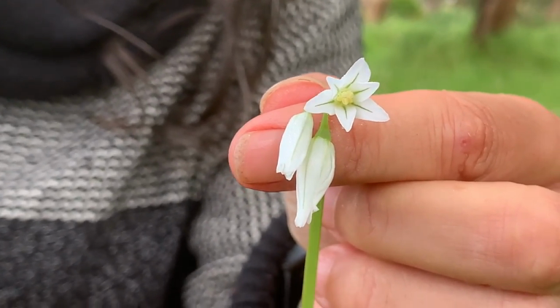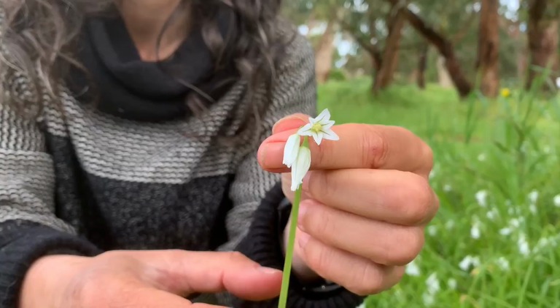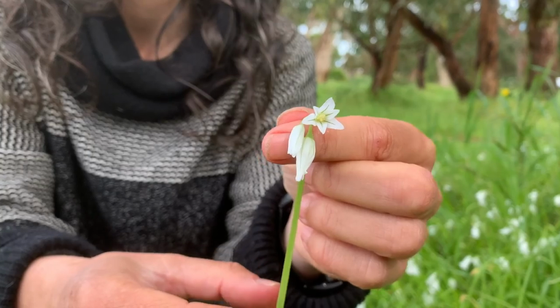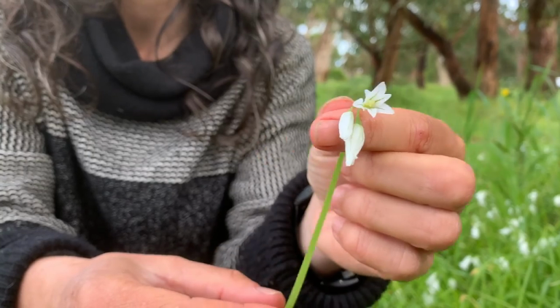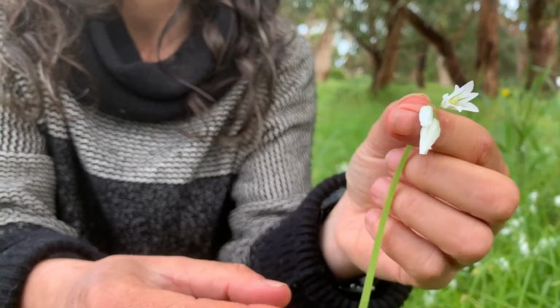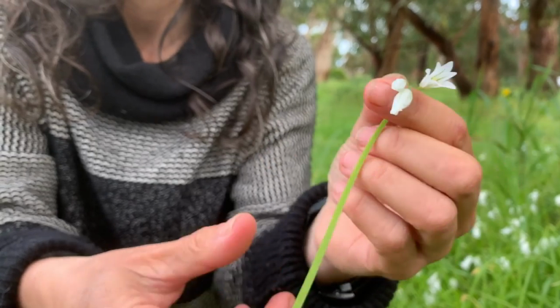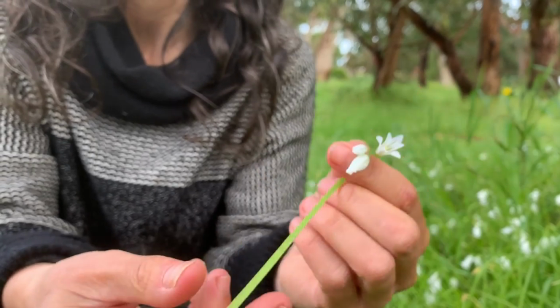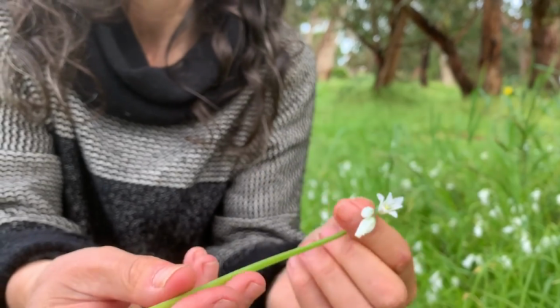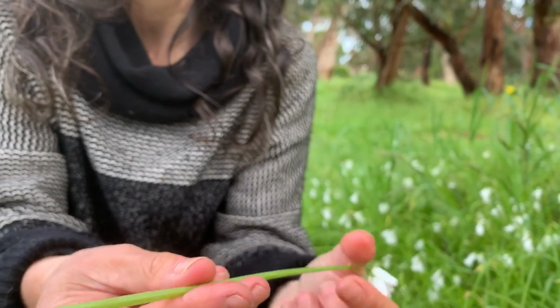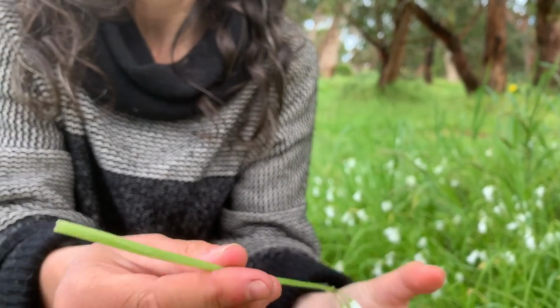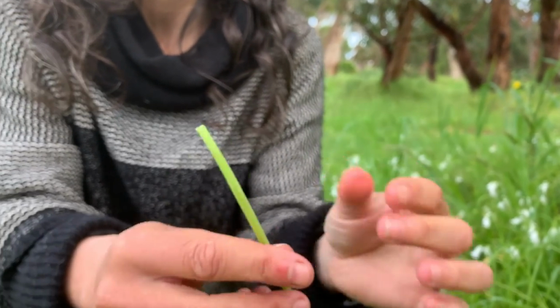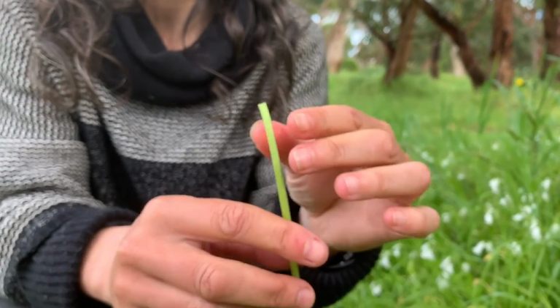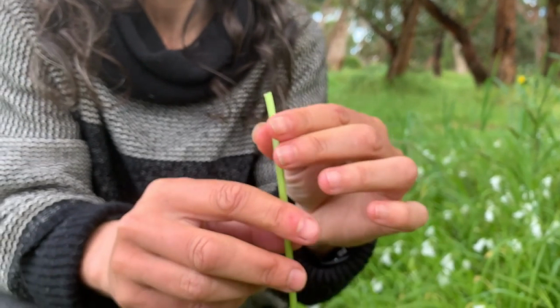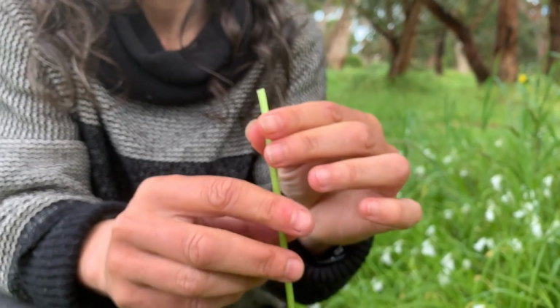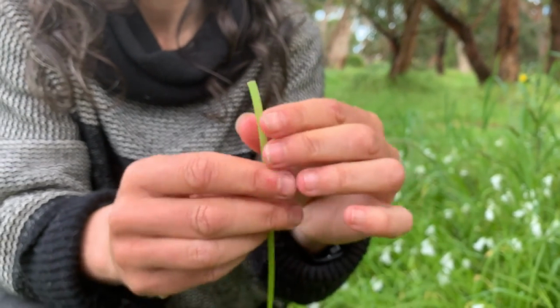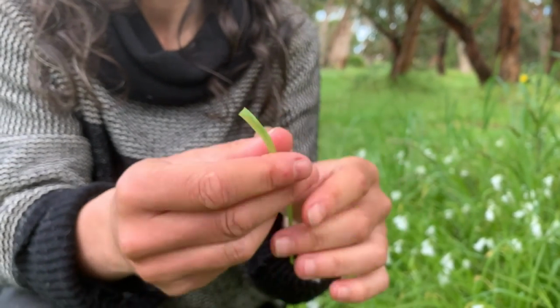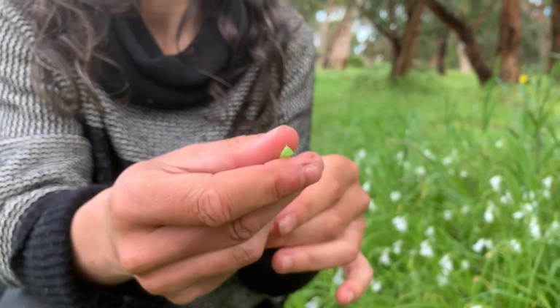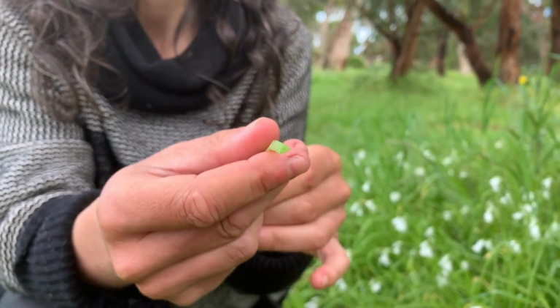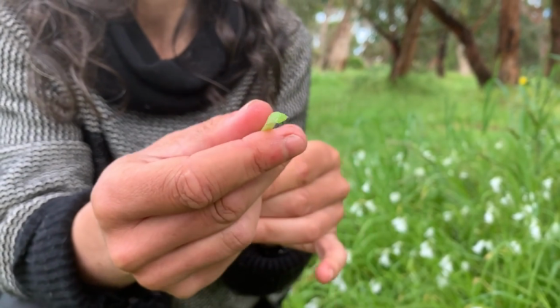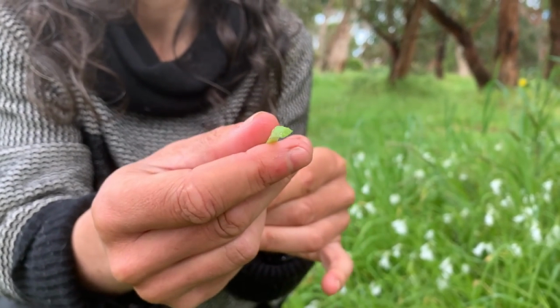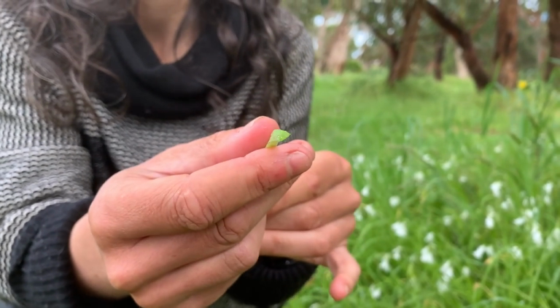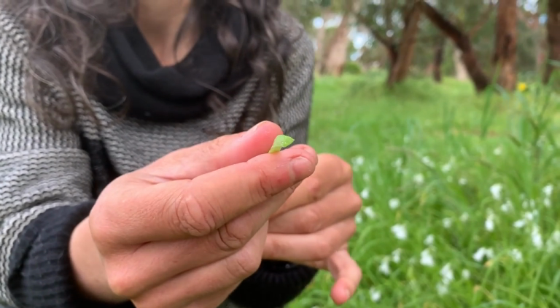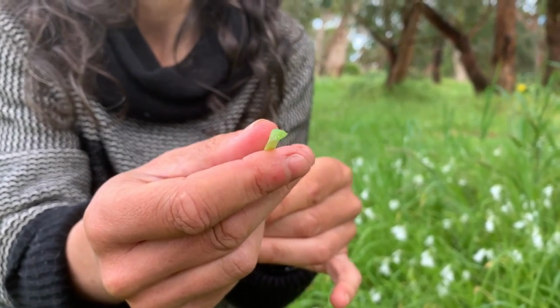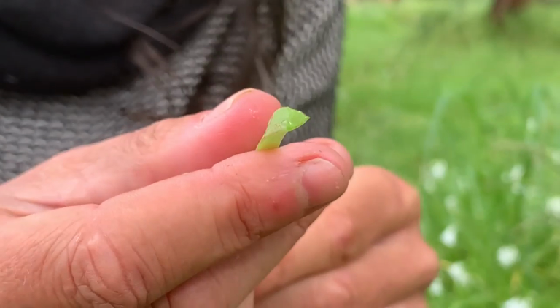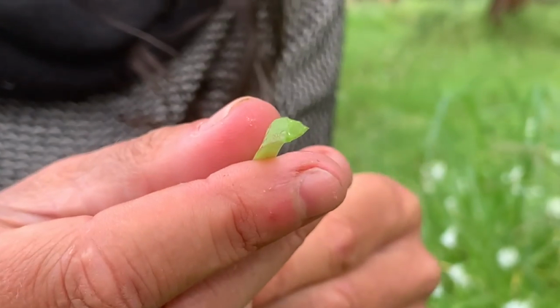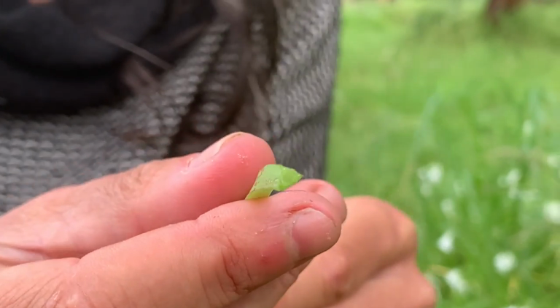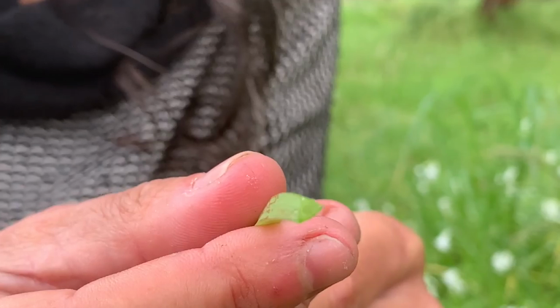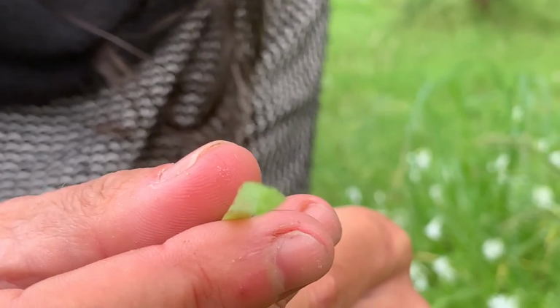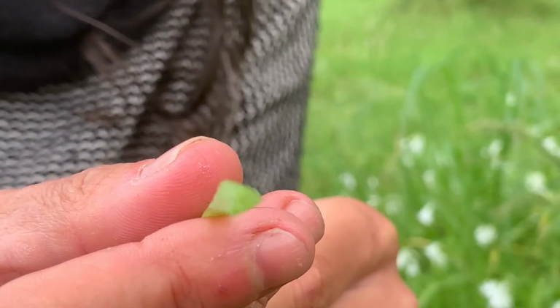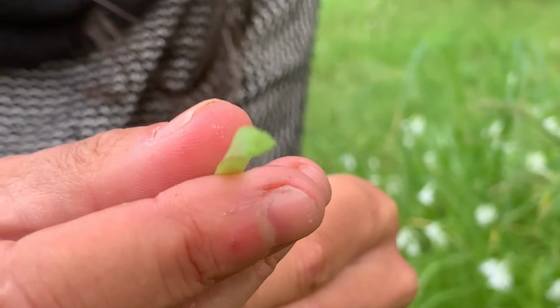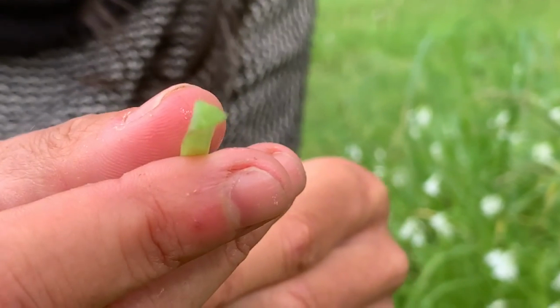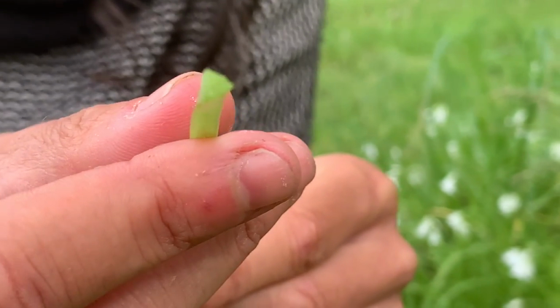The stem is triangular — can you see there? I'll hold it up that way — hence the name three-cornered garlic.